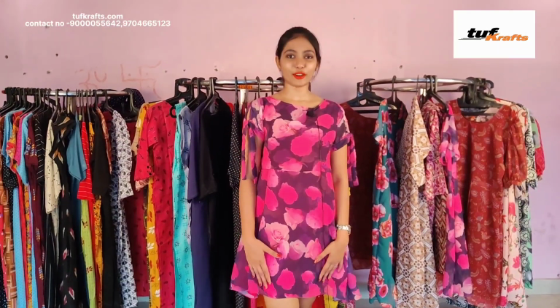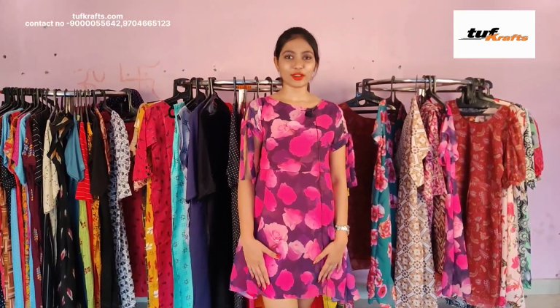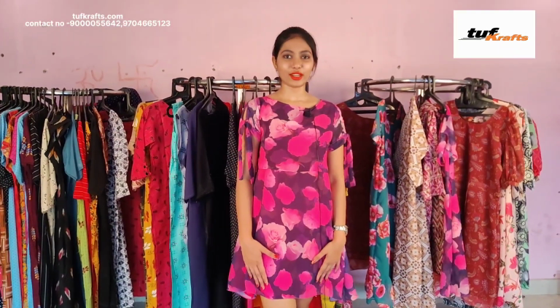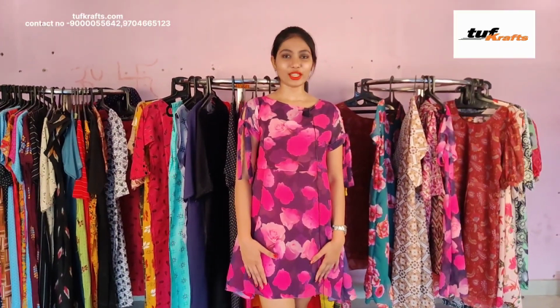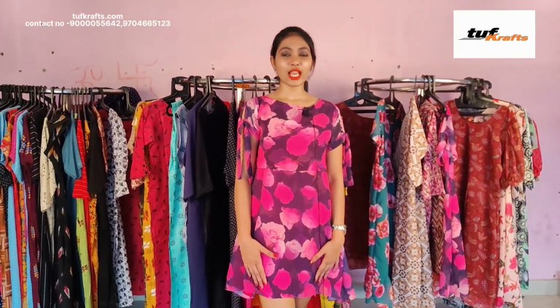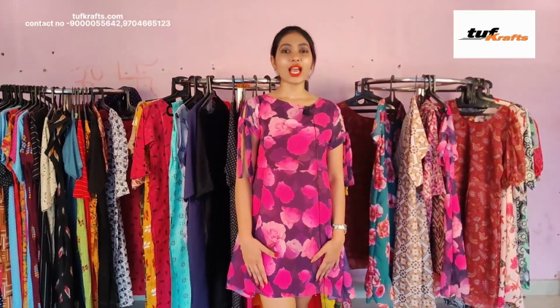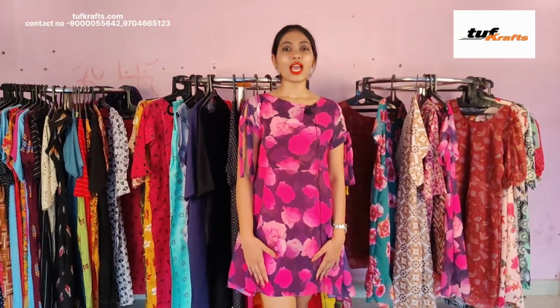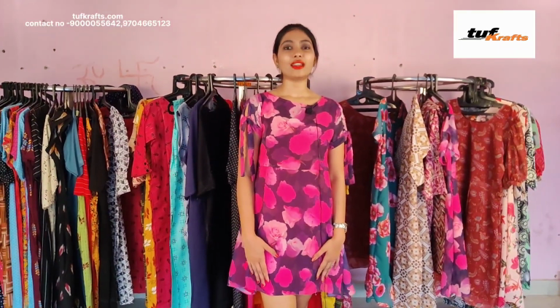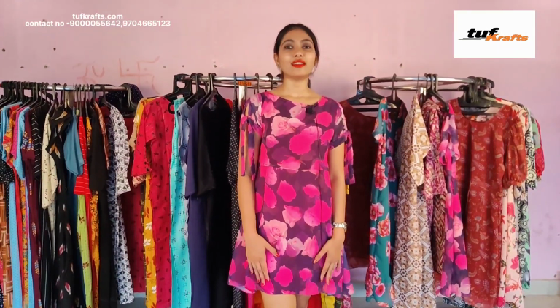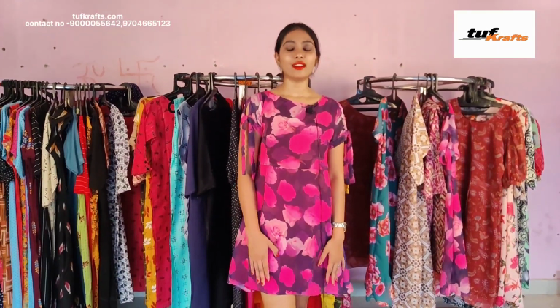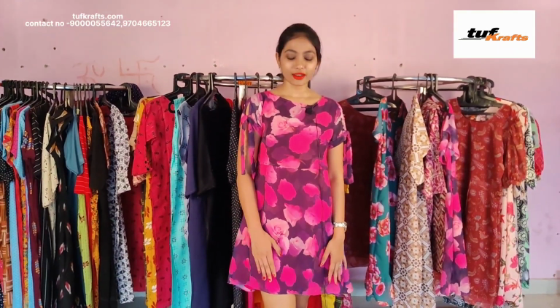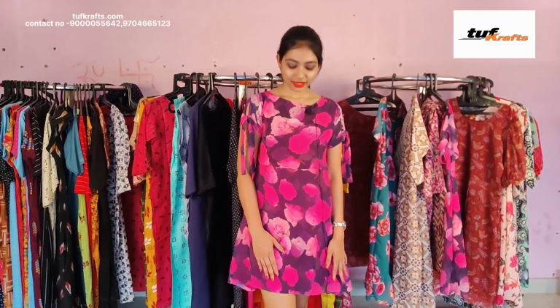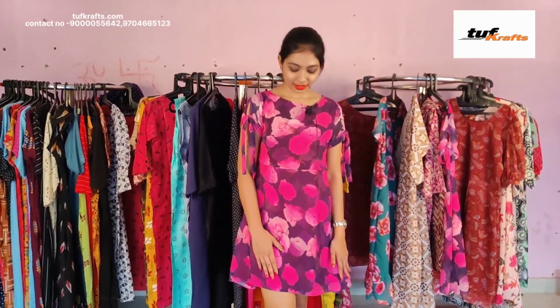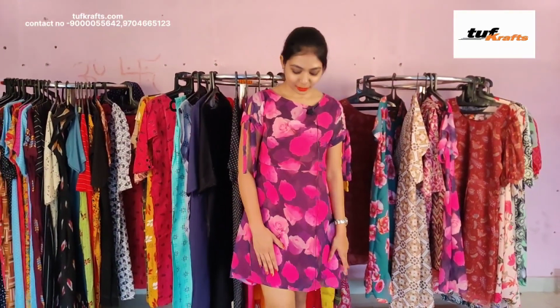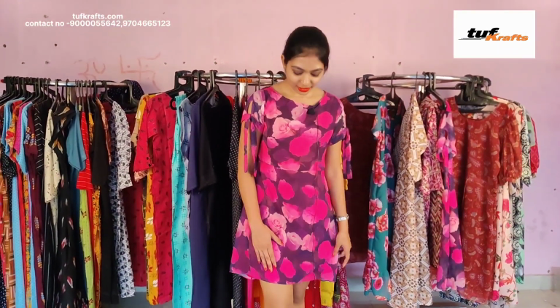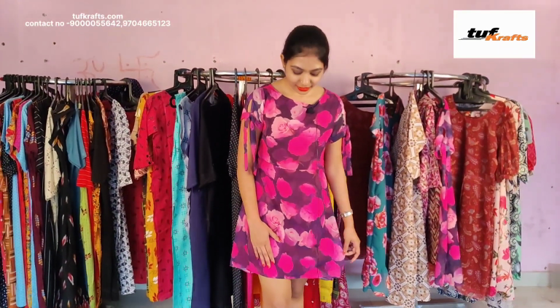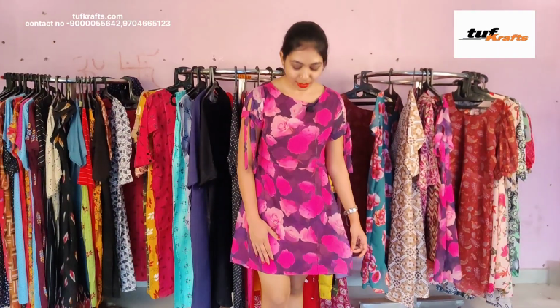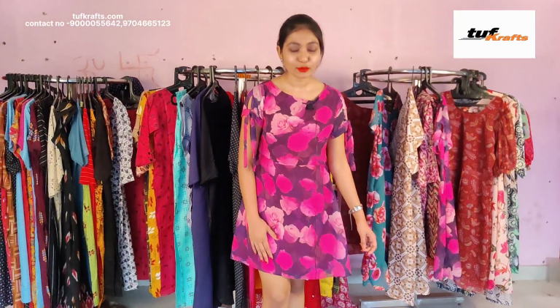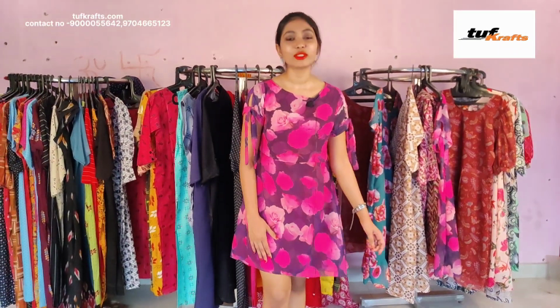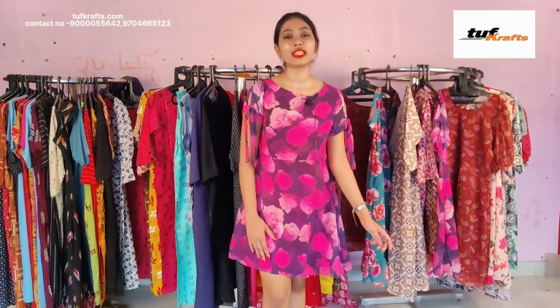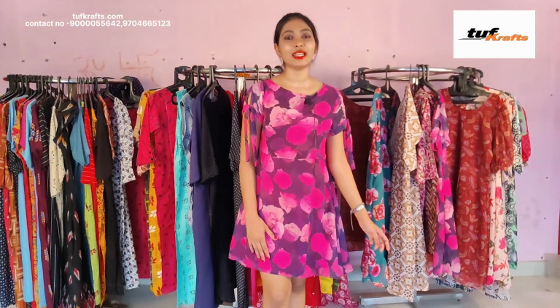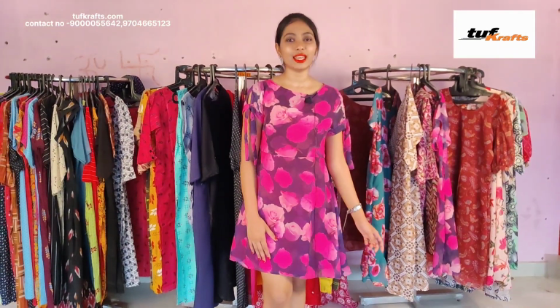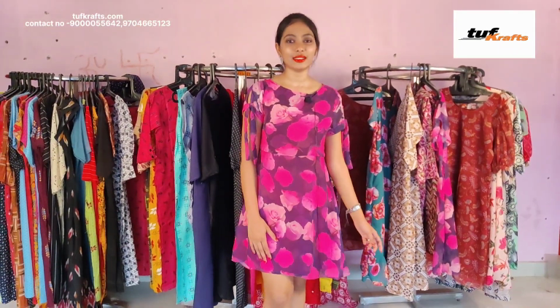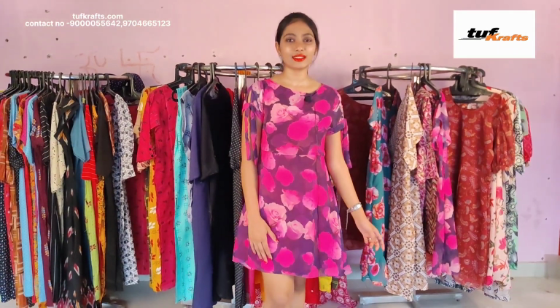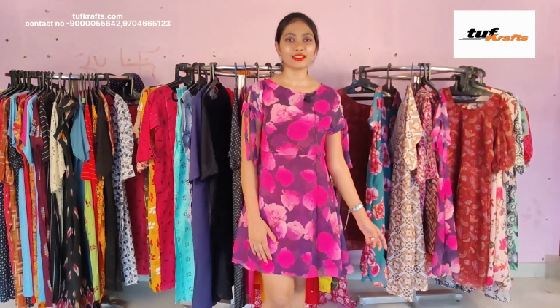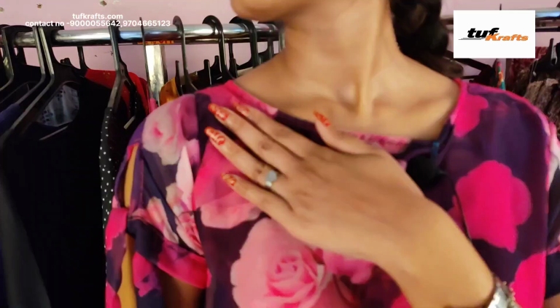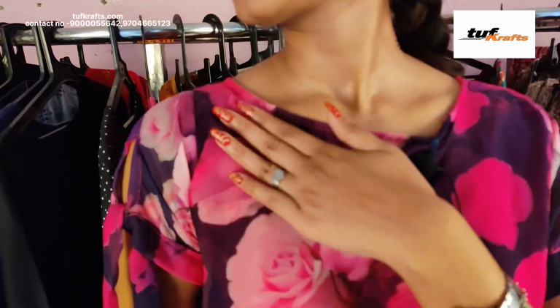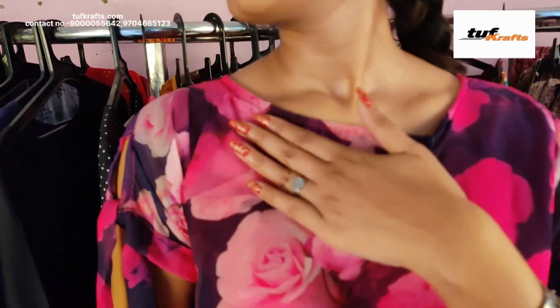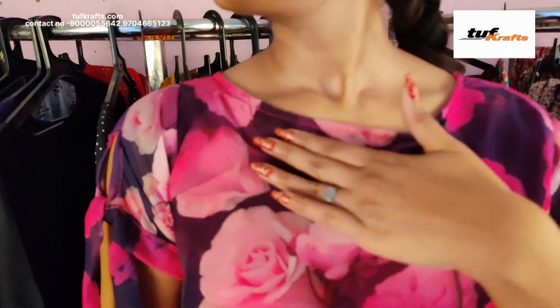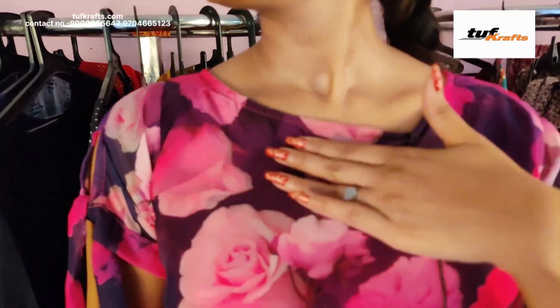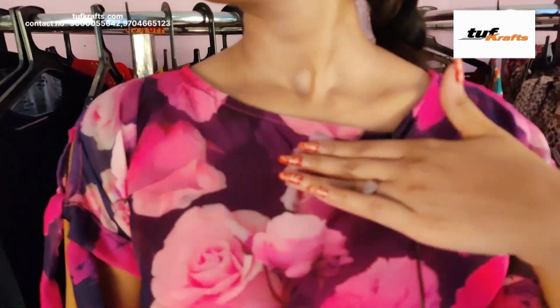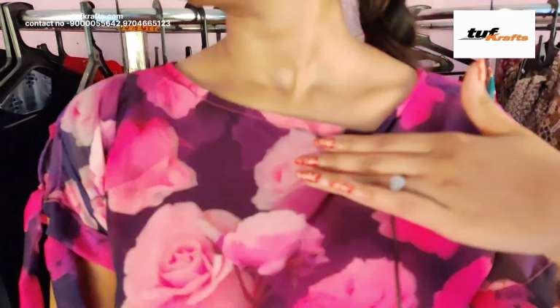This is the pure georgette frock and it has got floral print on it. This dress is up to knee length. This is the neck design.